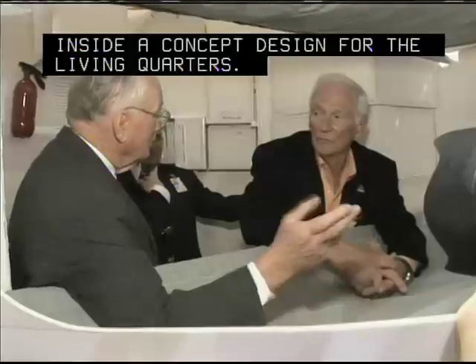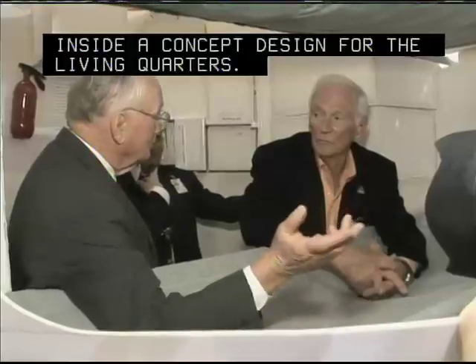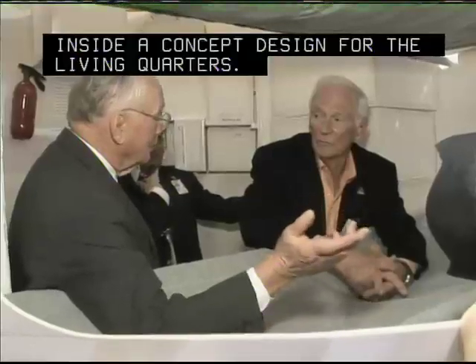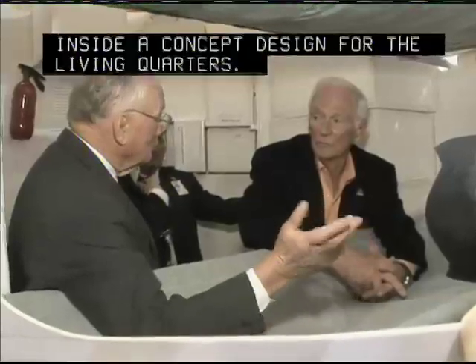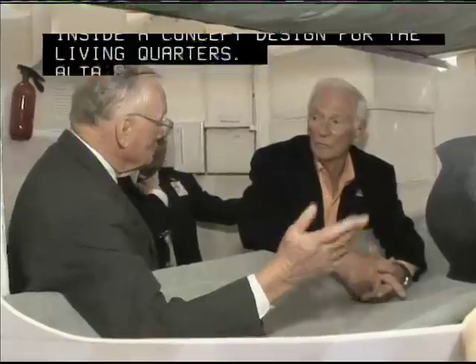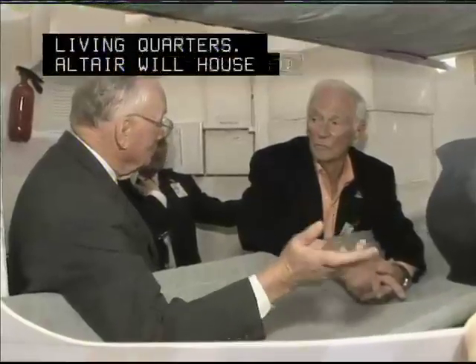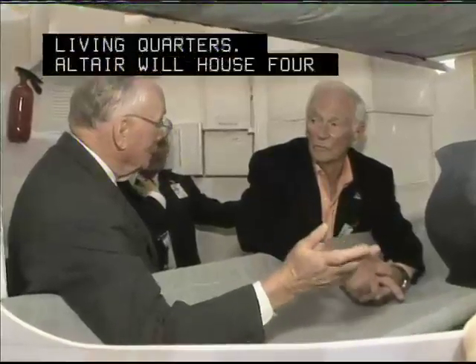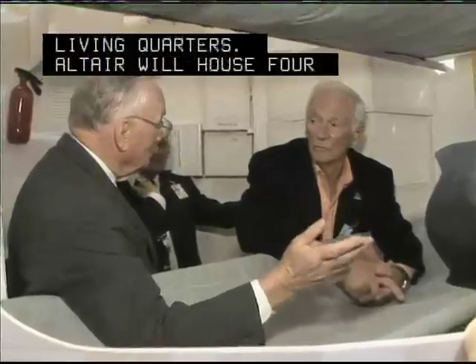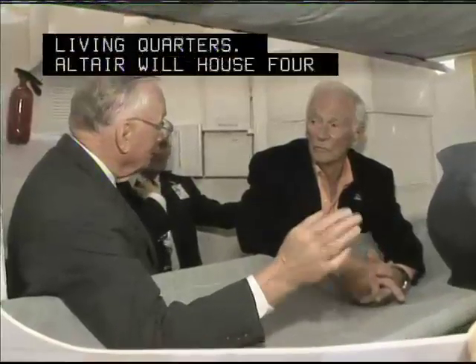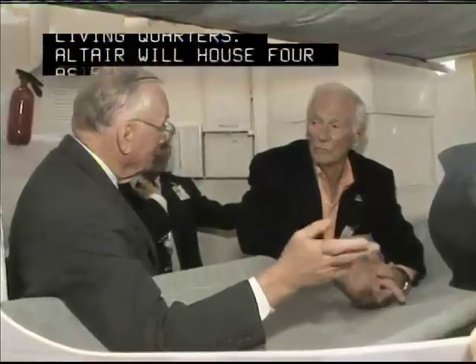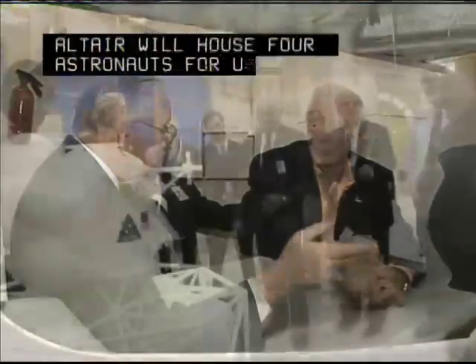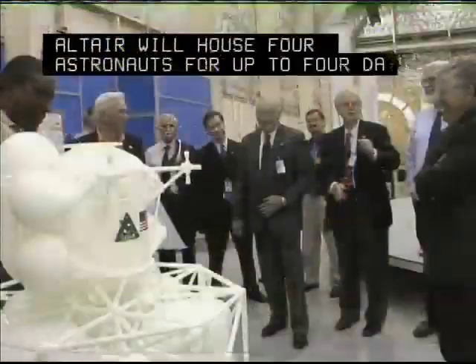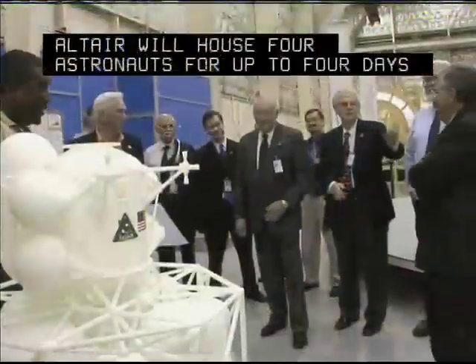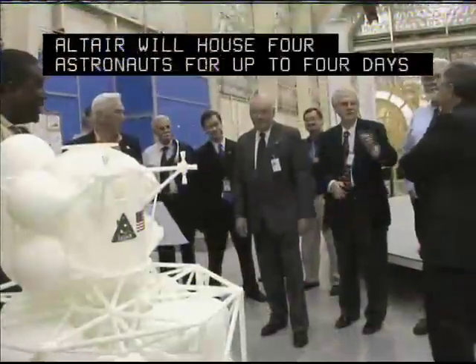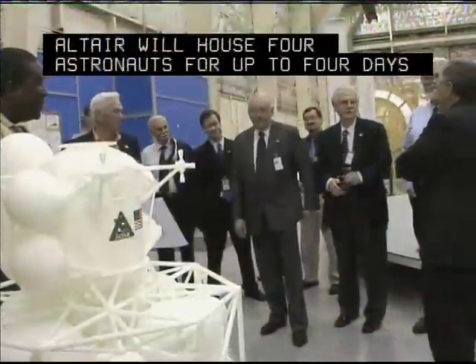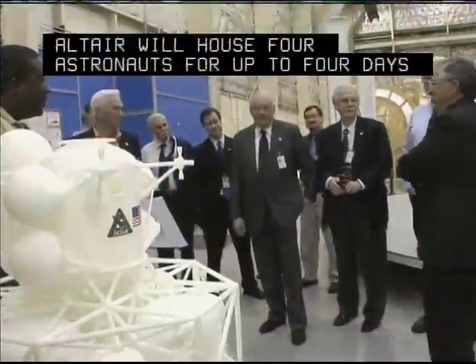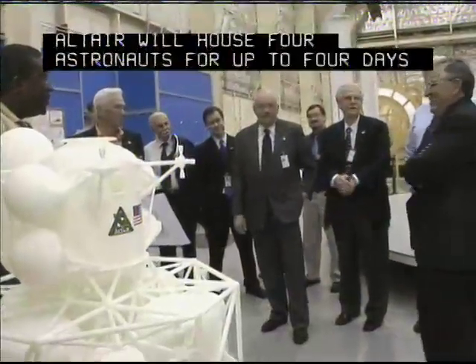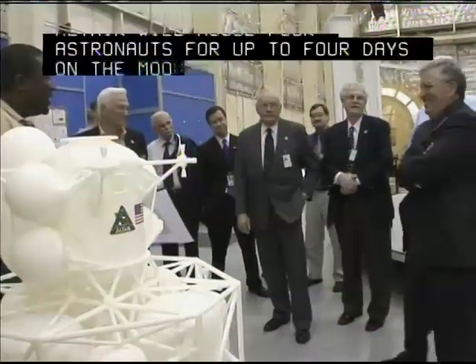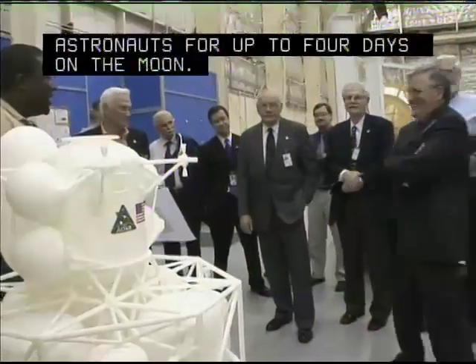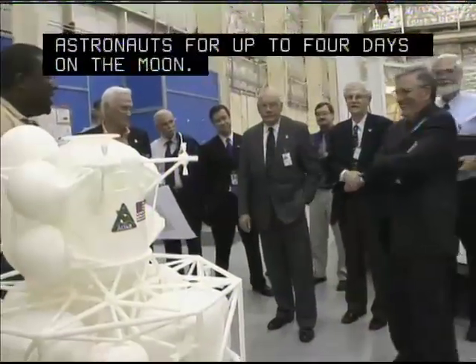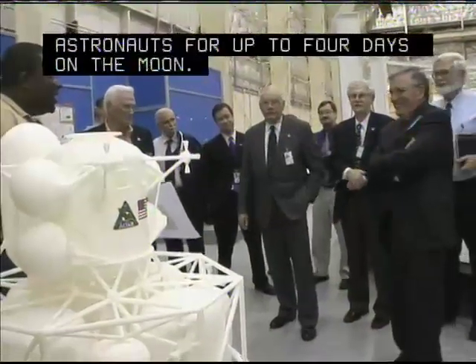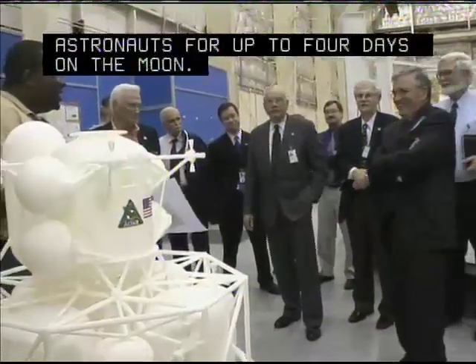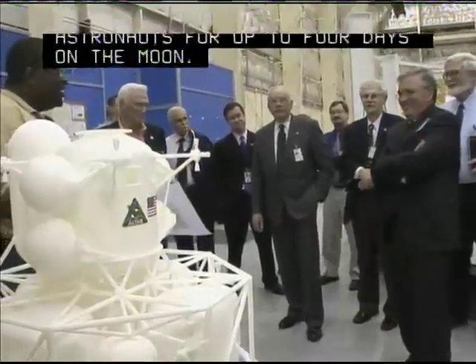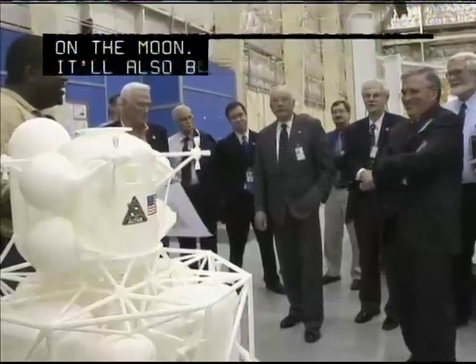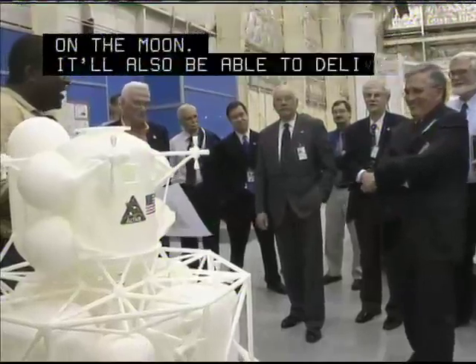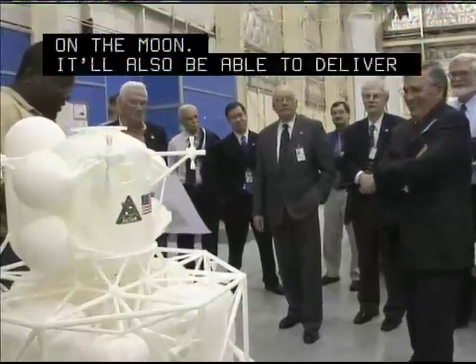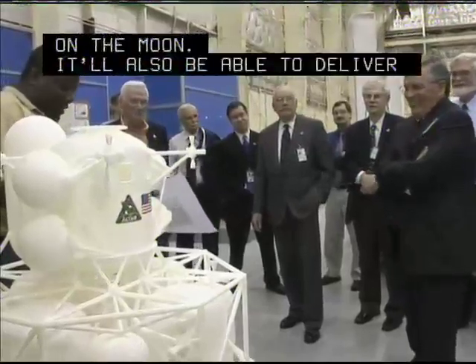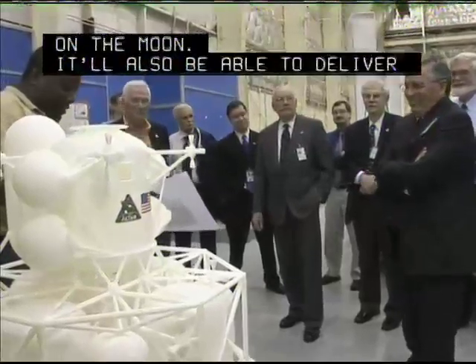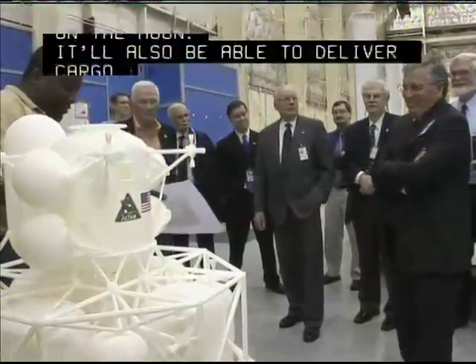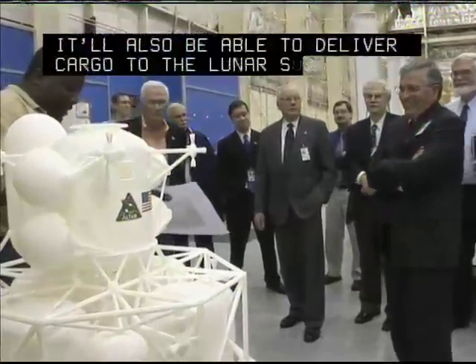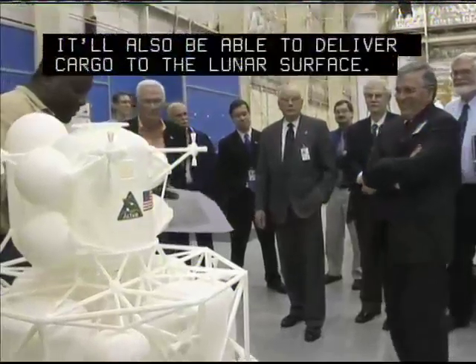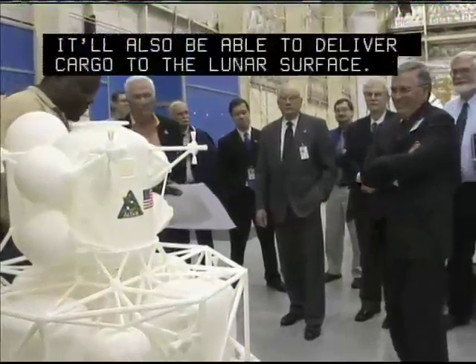Altair will house four astronauts for up to four days on the moon. It will also be able to deliver cargo to the lunar surface.